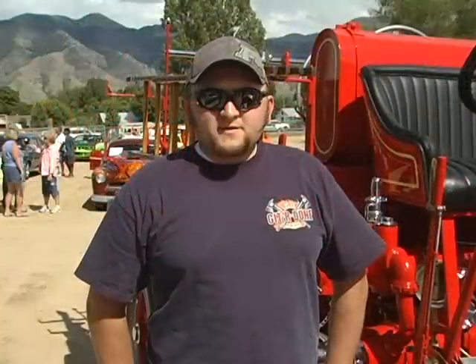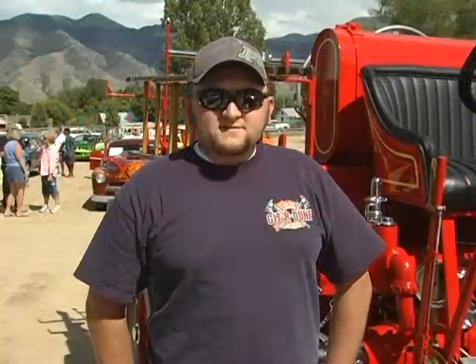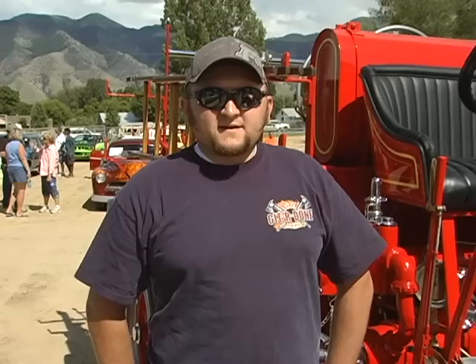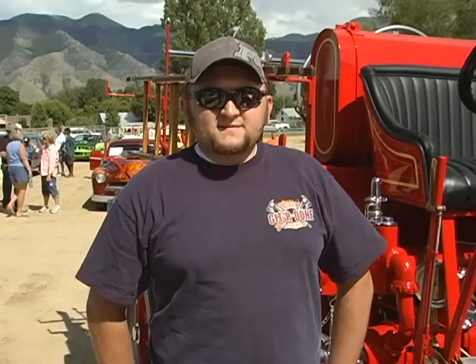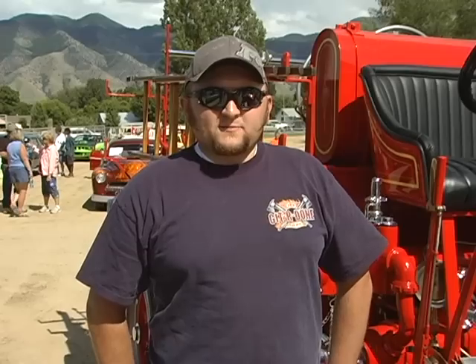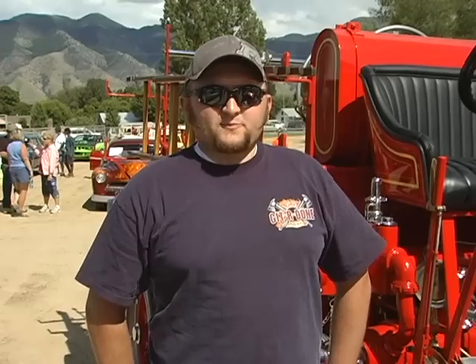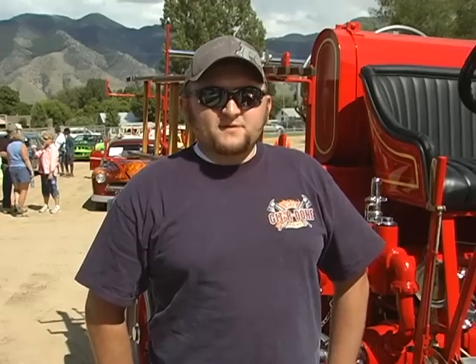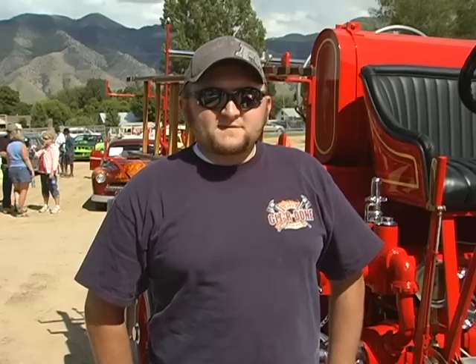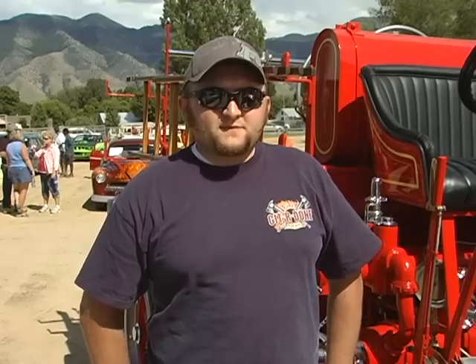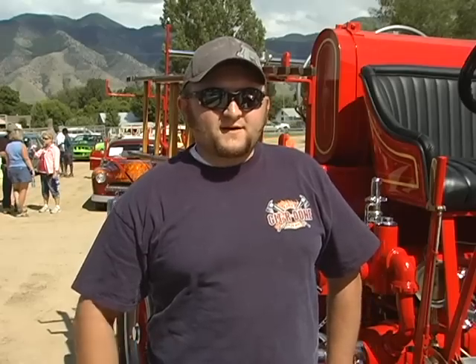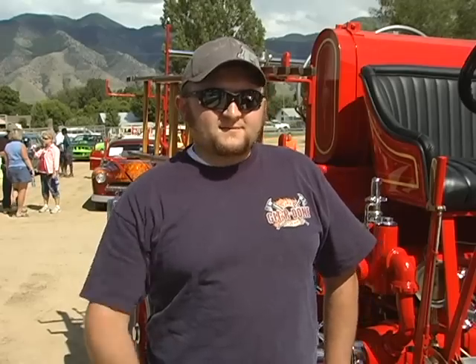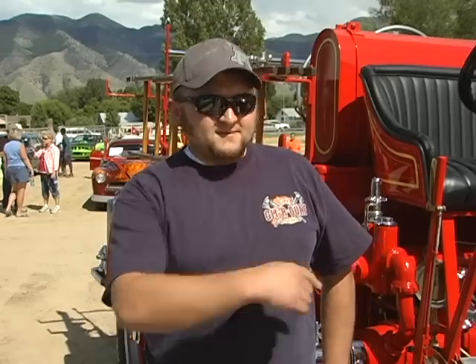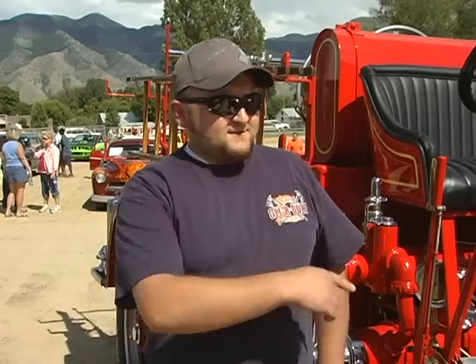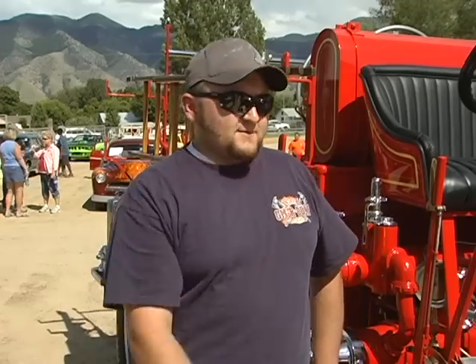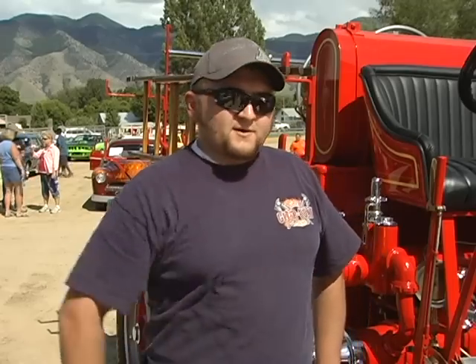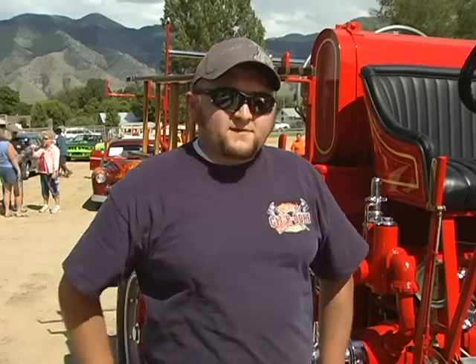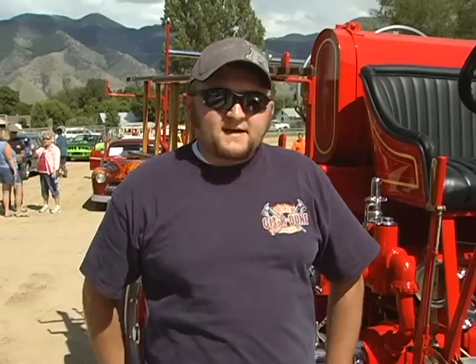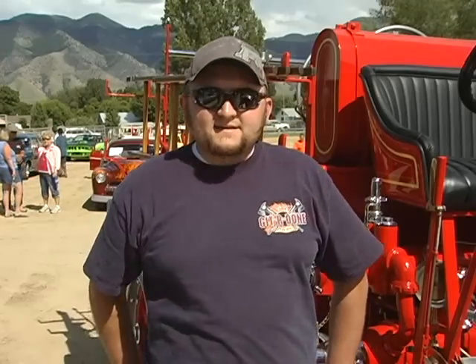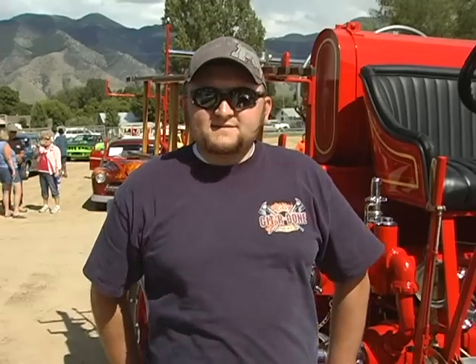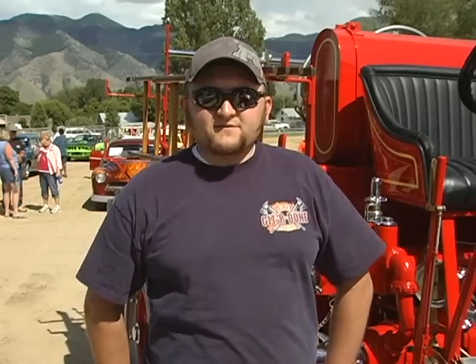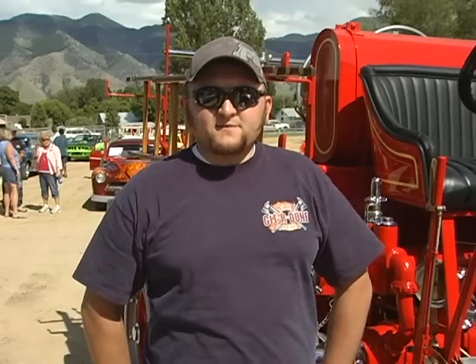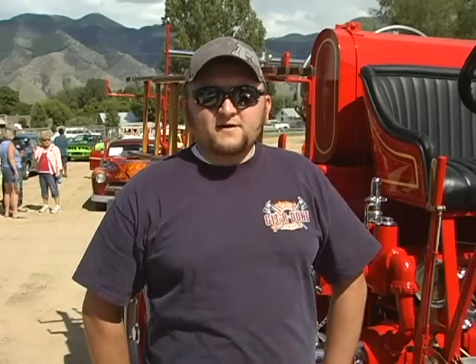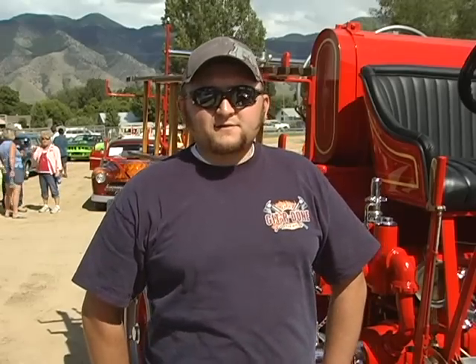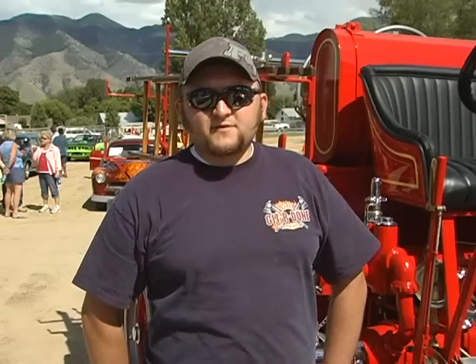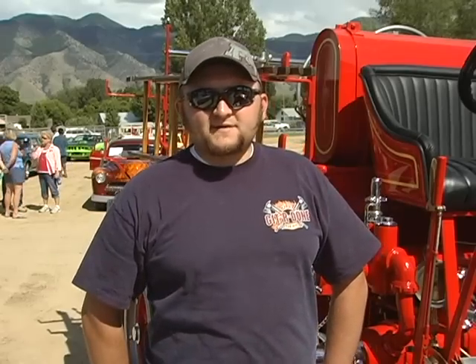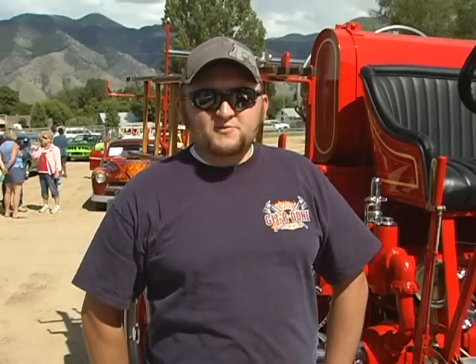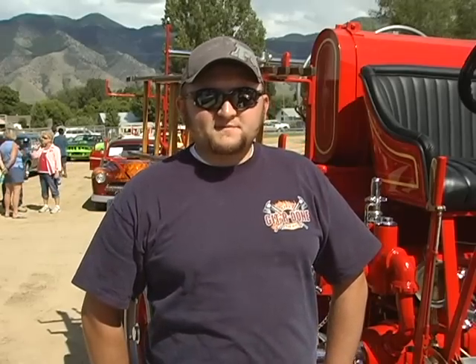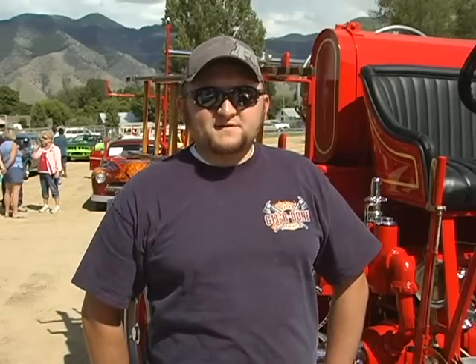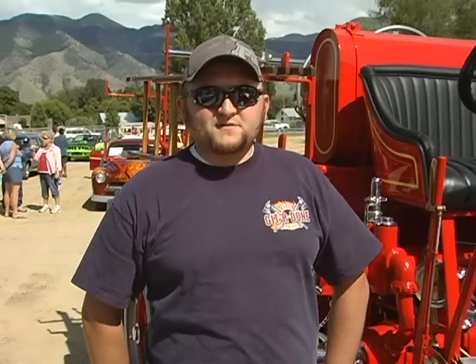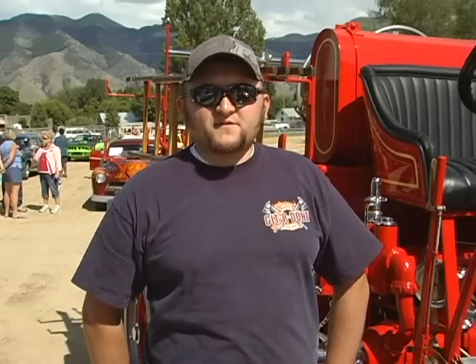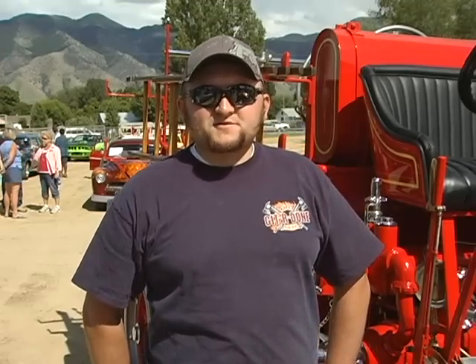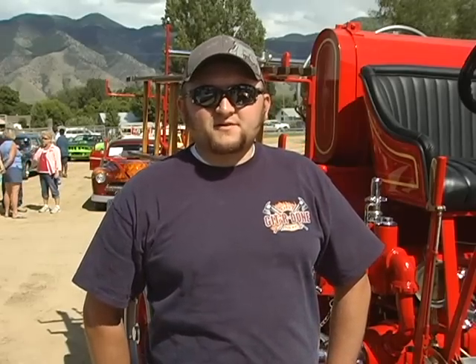Hi, I'm Dustin Yates. I'm with Brigham City Fire. I'm here with the 1917 American LaFrance — Brigham City's first fire truck.